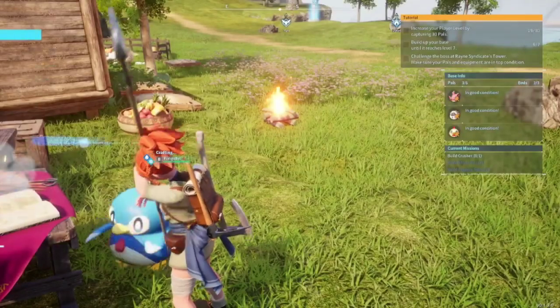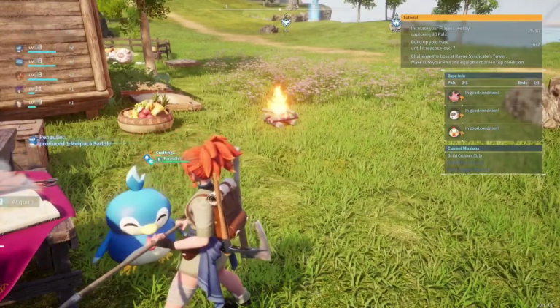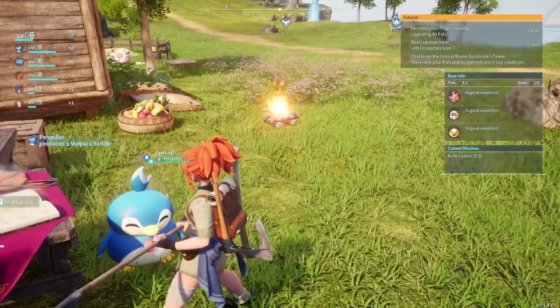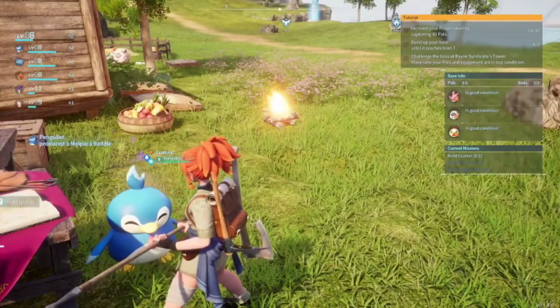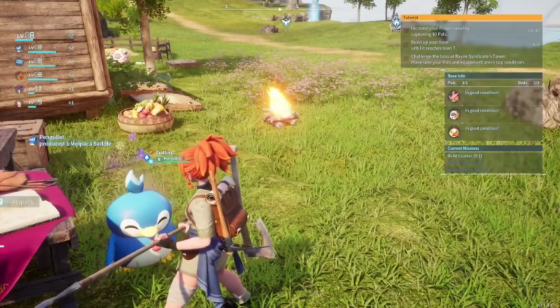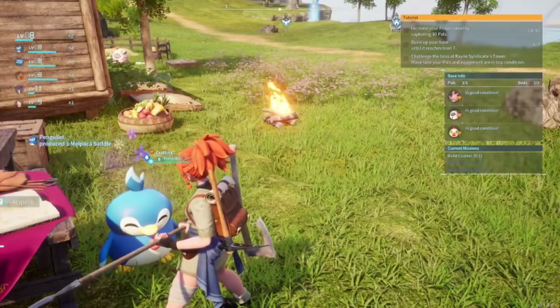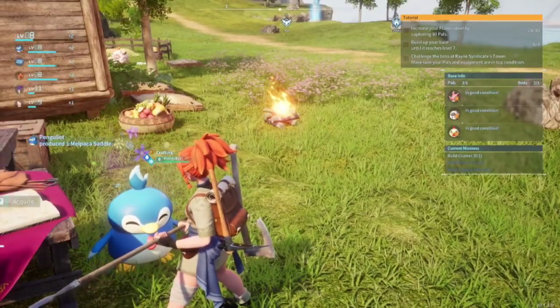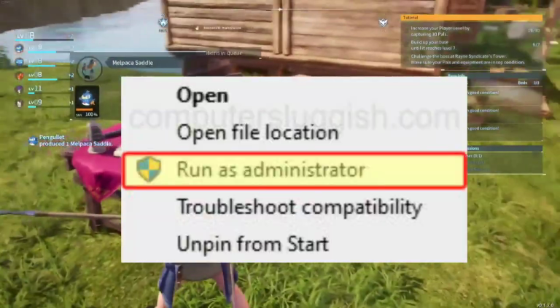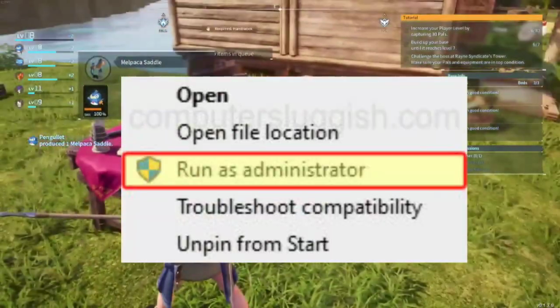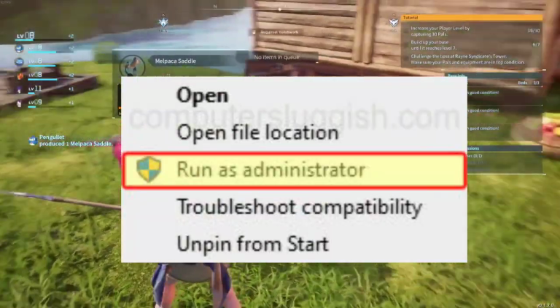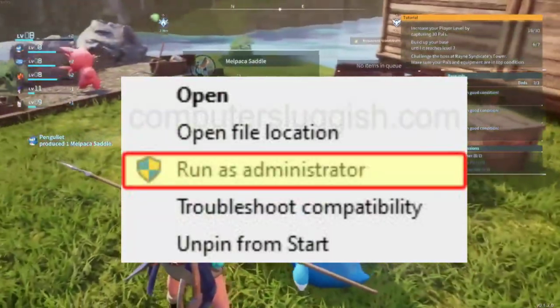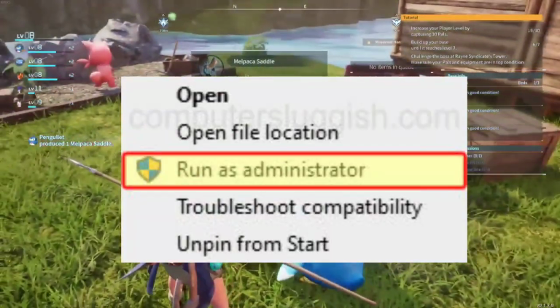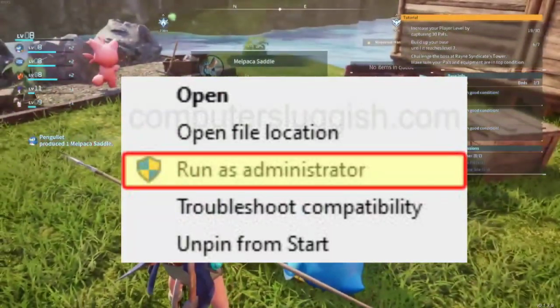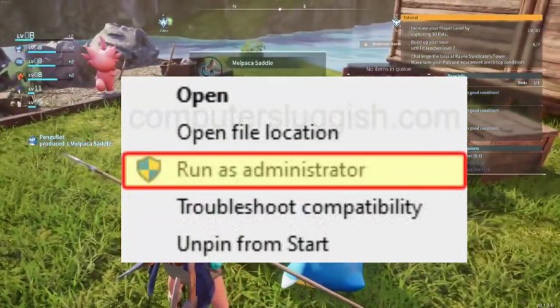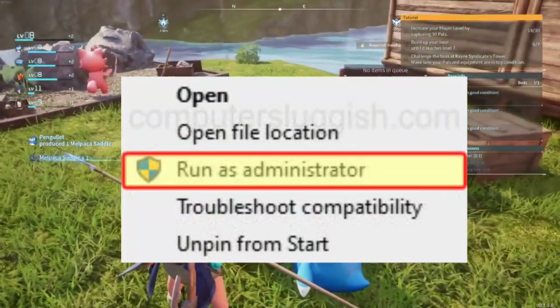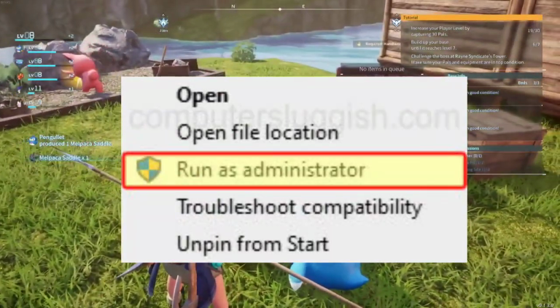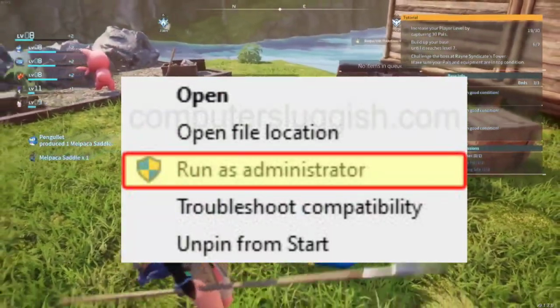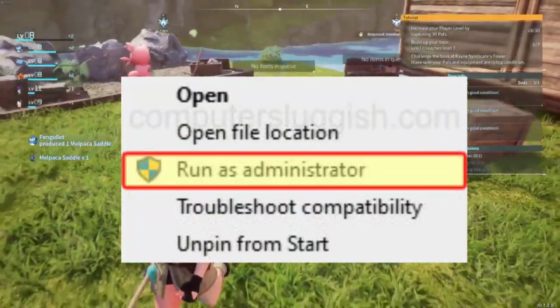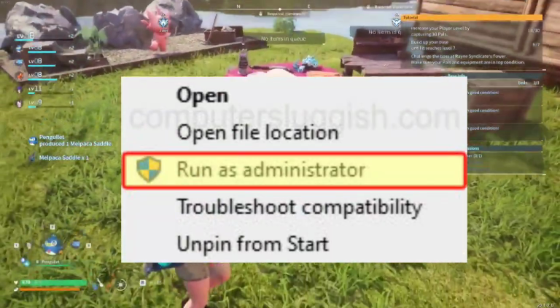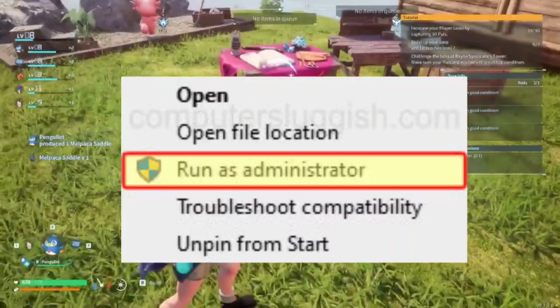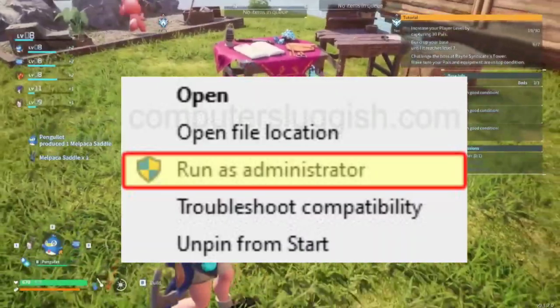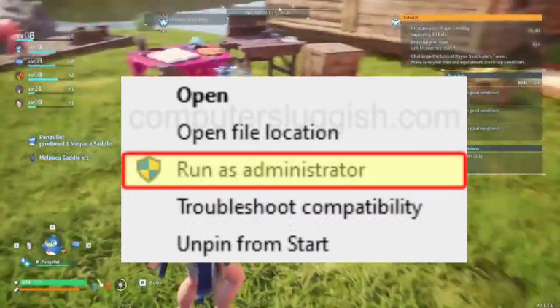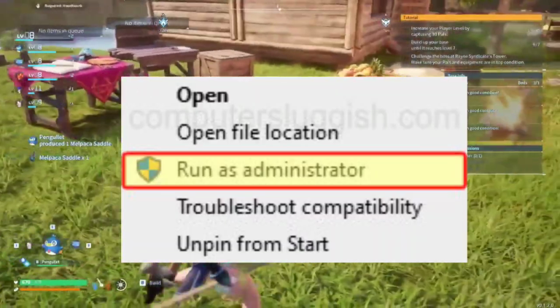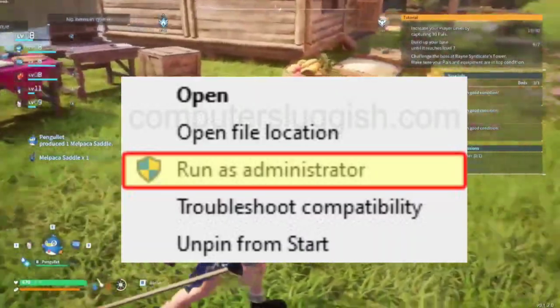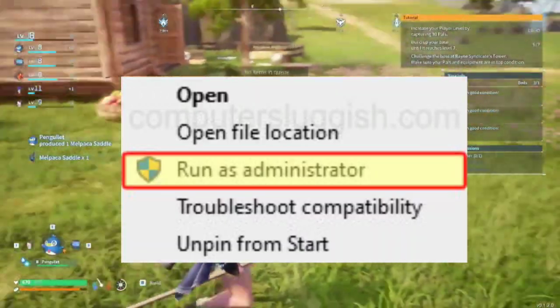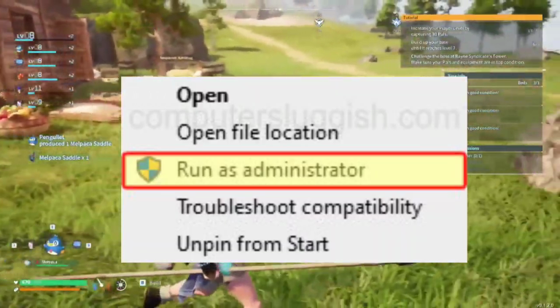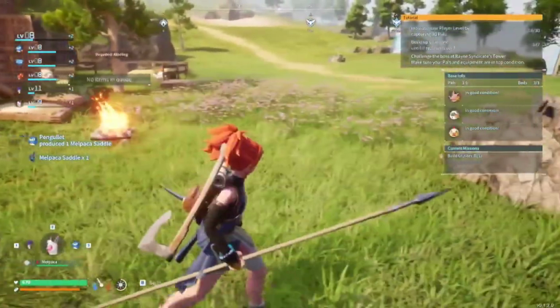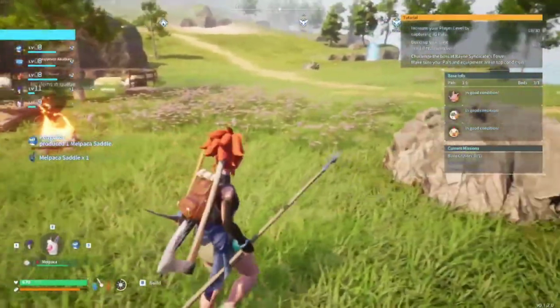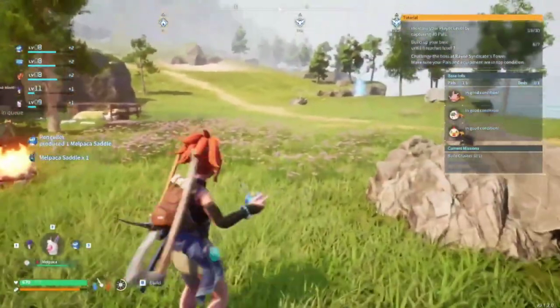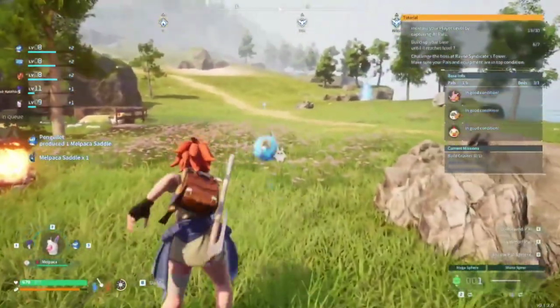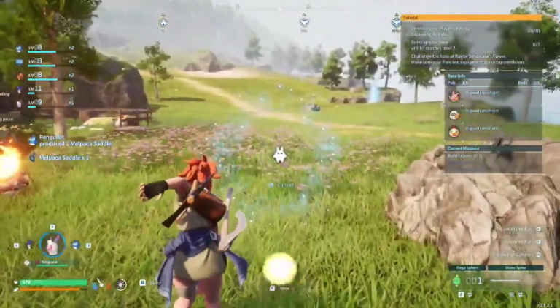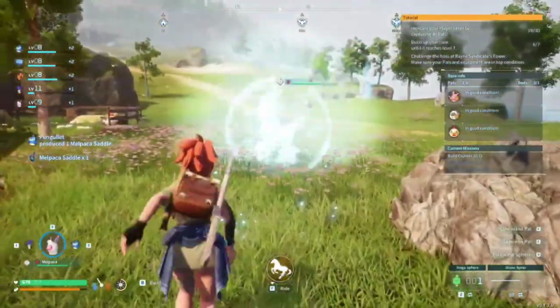Solution 5: Run the game as an administrator. Right-click on Palworld and select Run as administrator to address various issues.